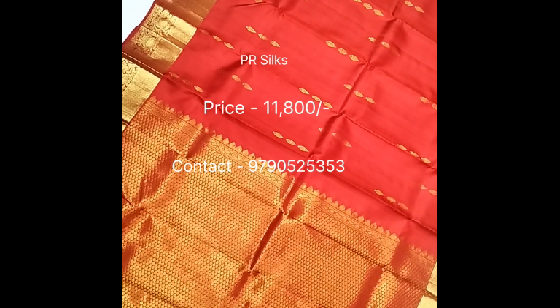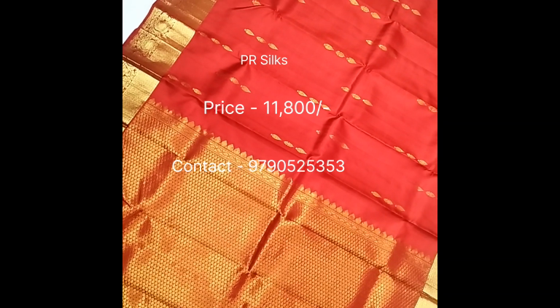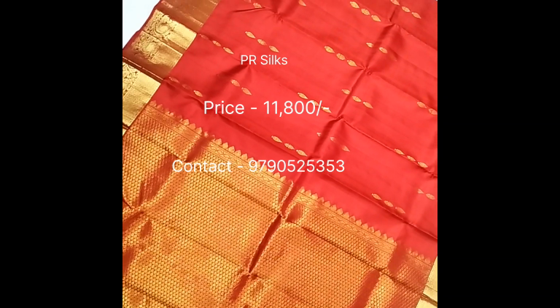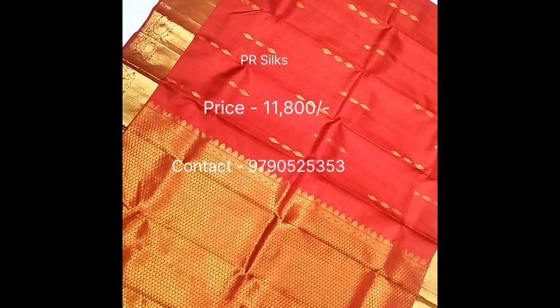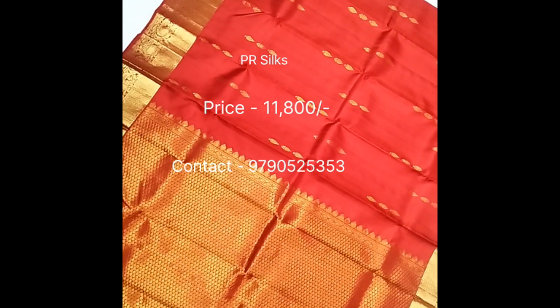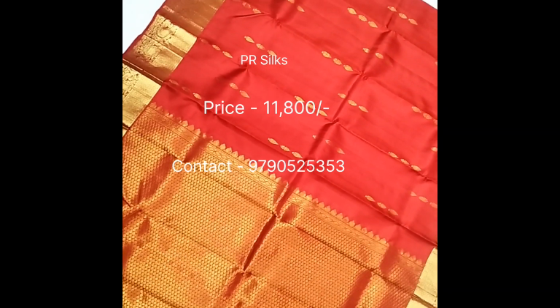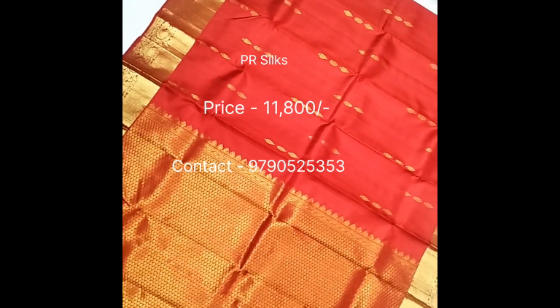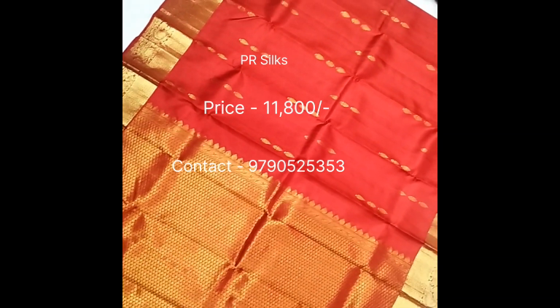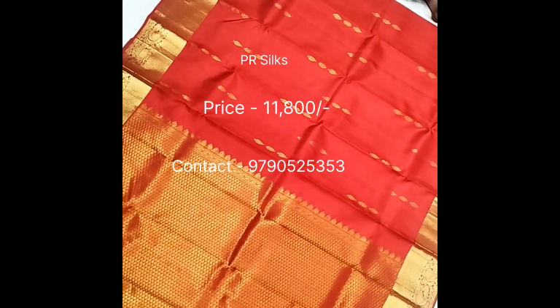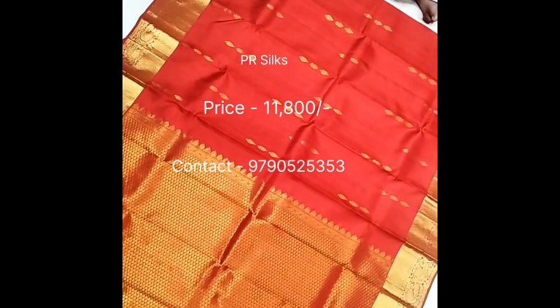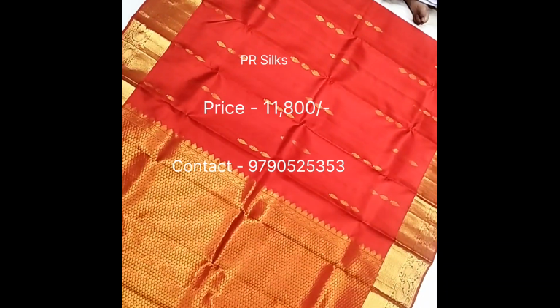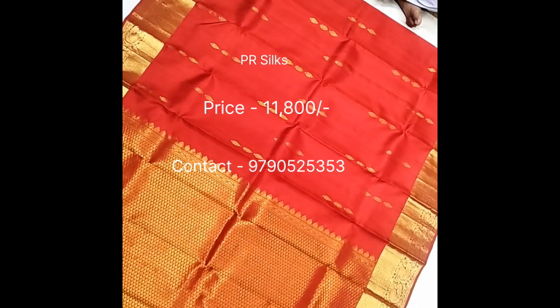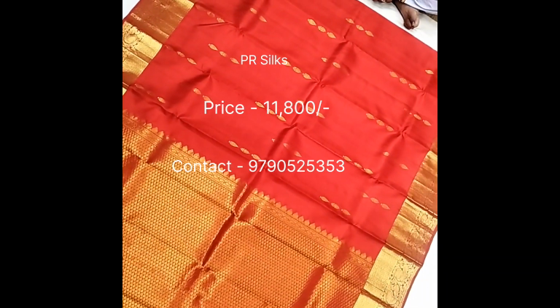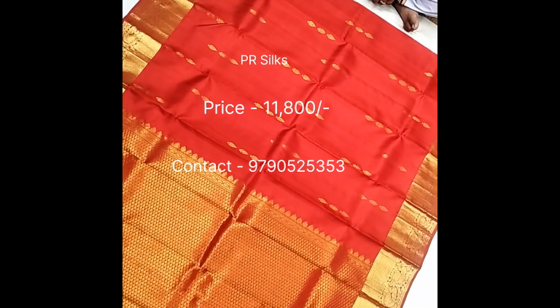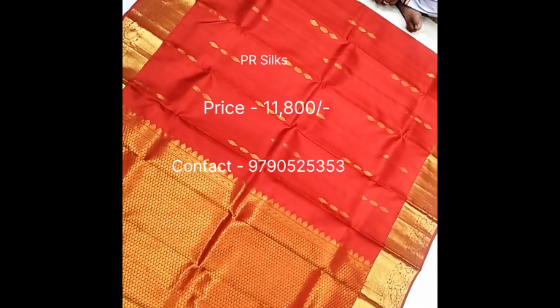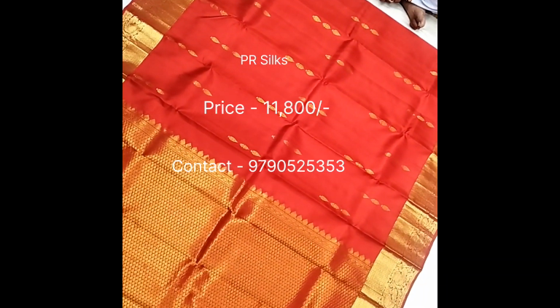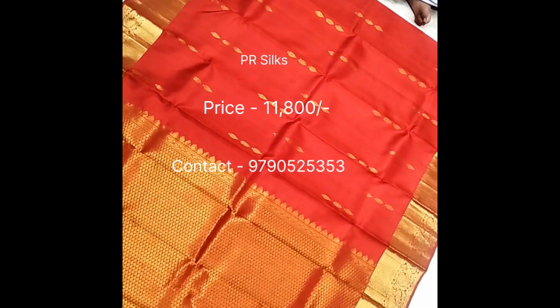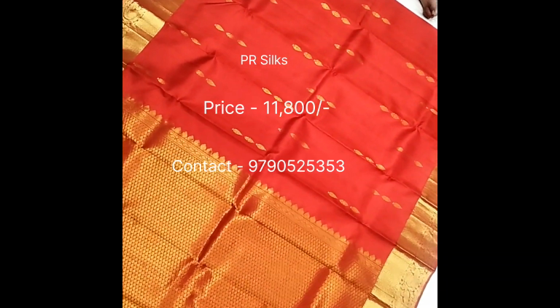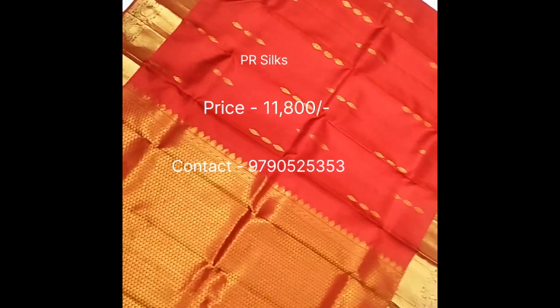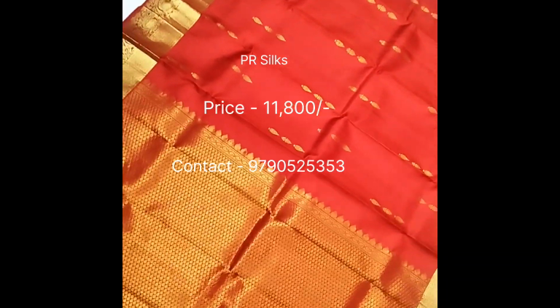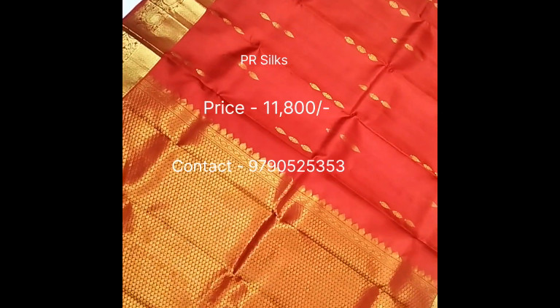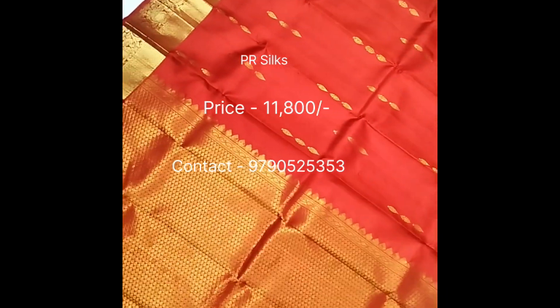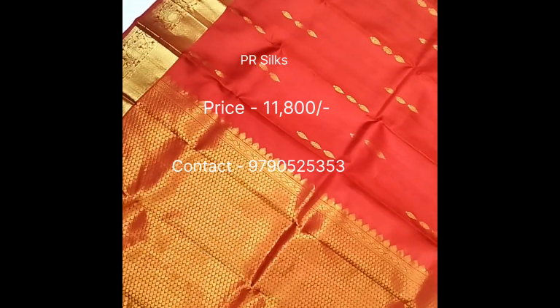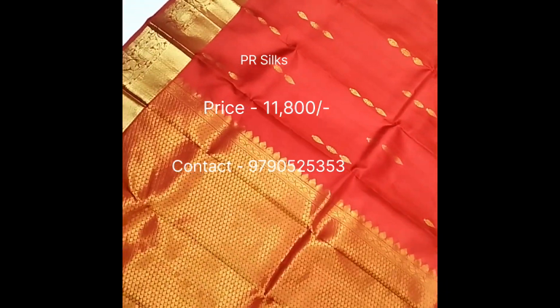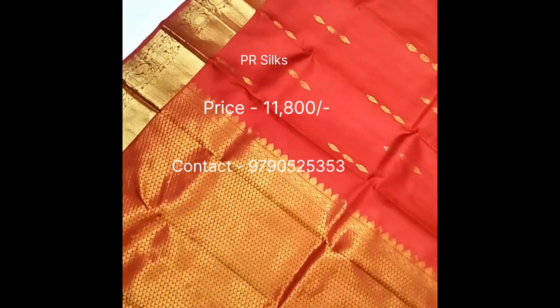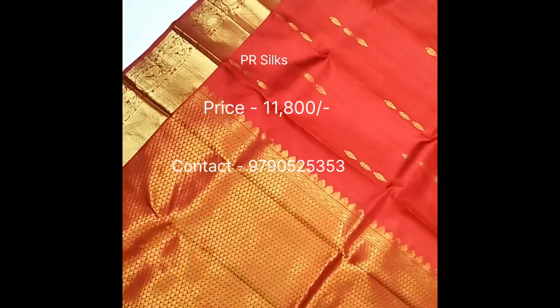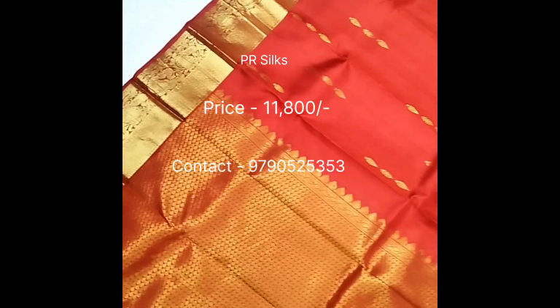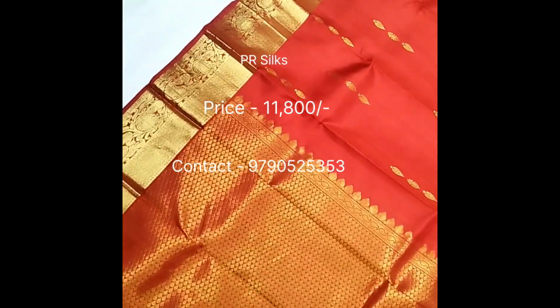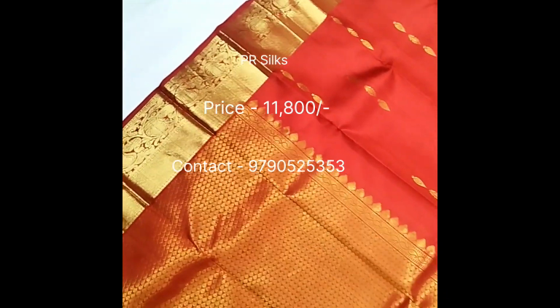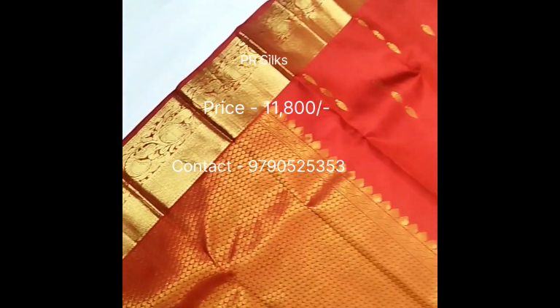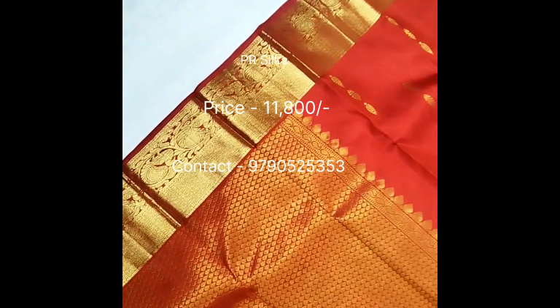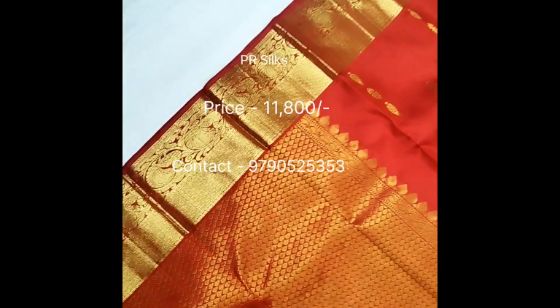This is a PR6. What we will see in this video is a double-side border.